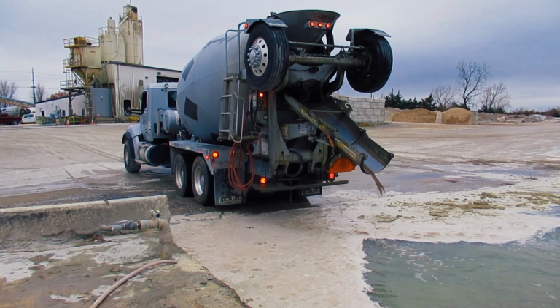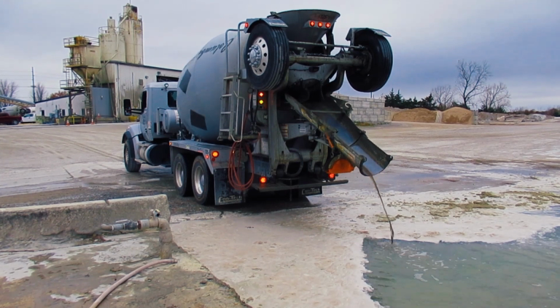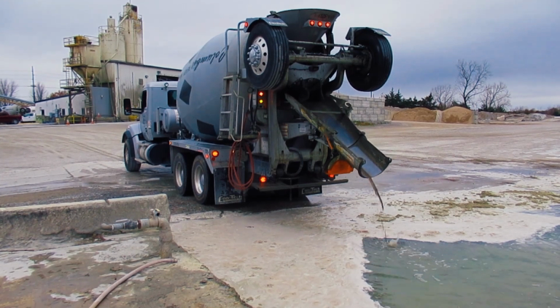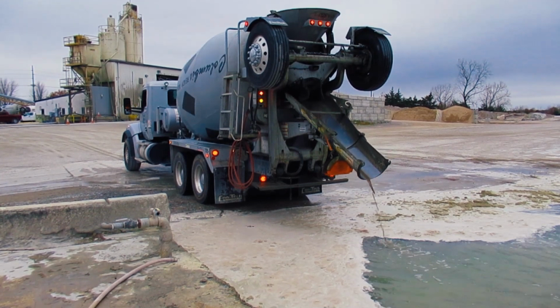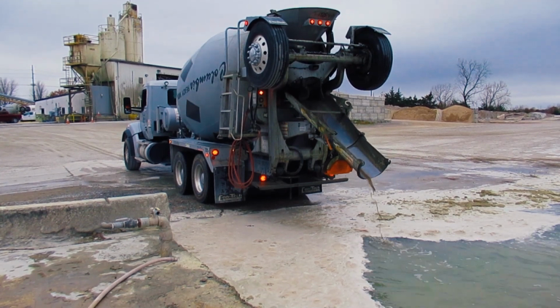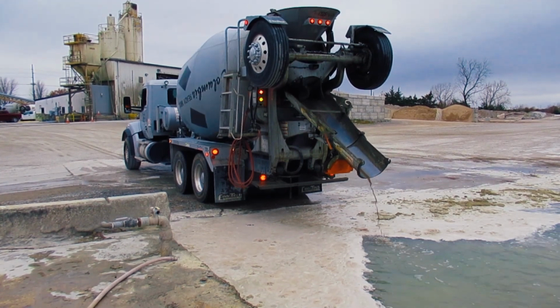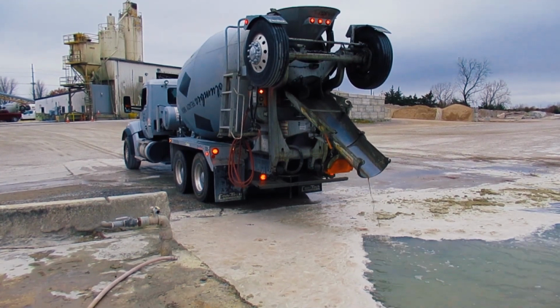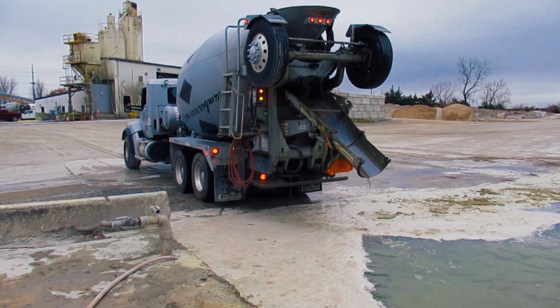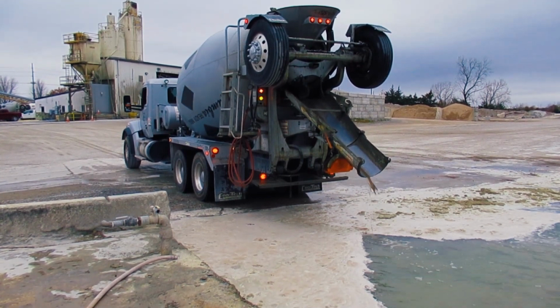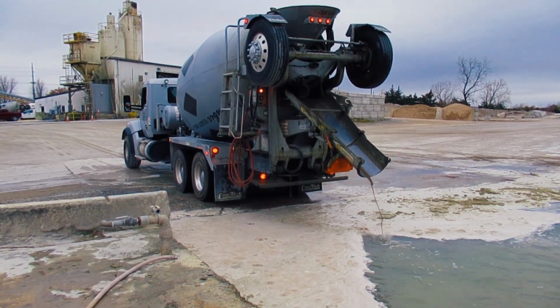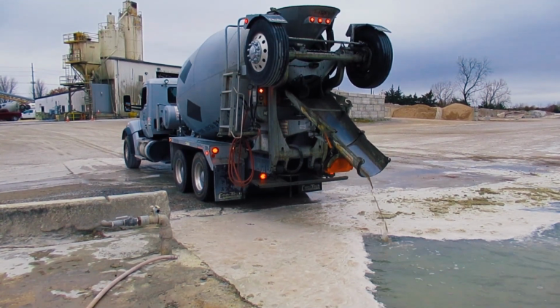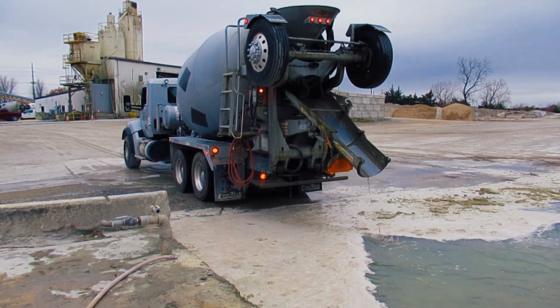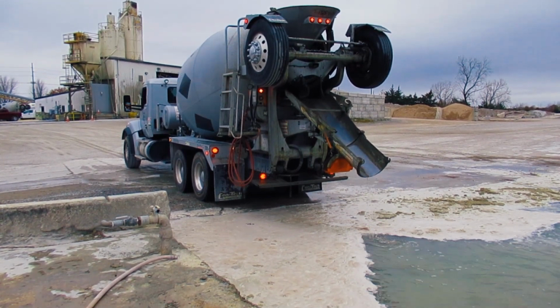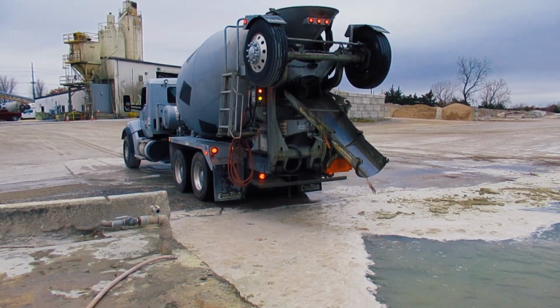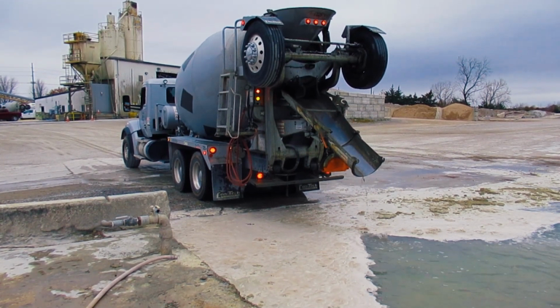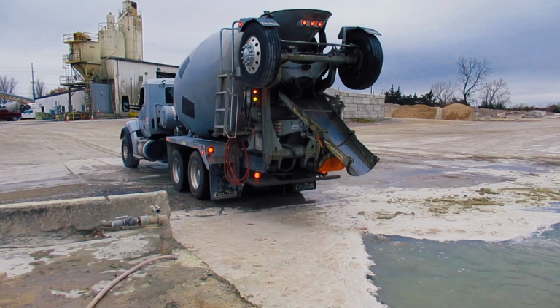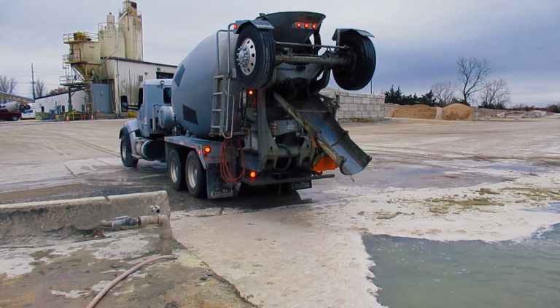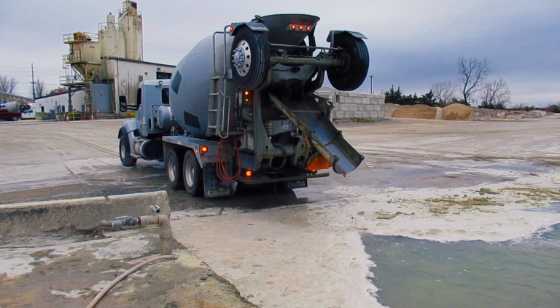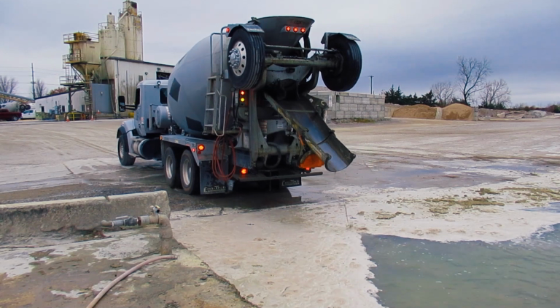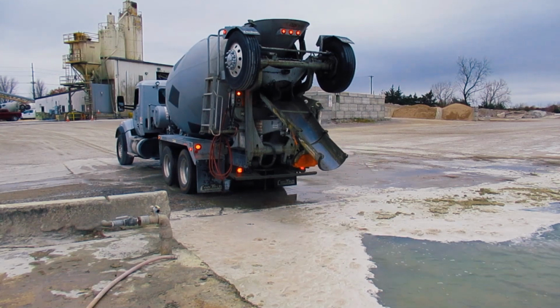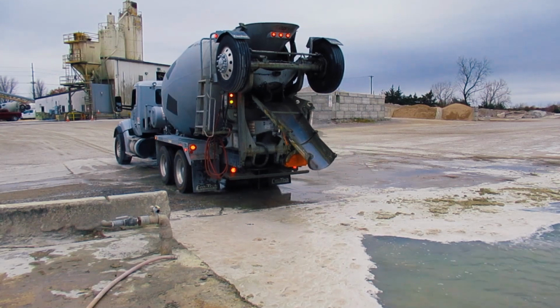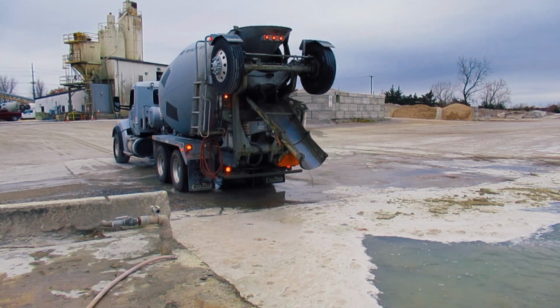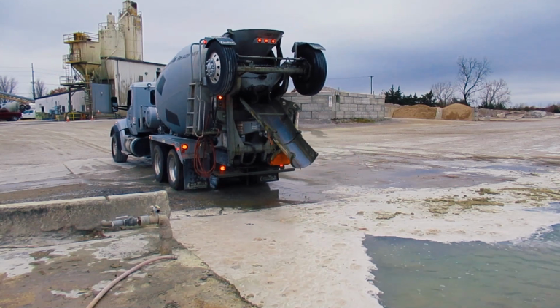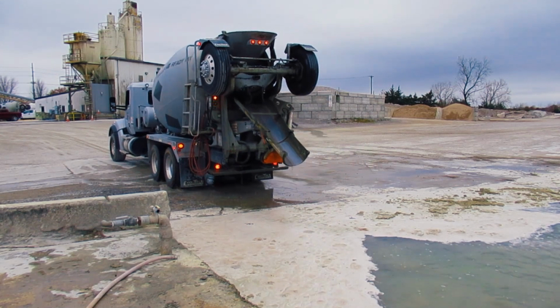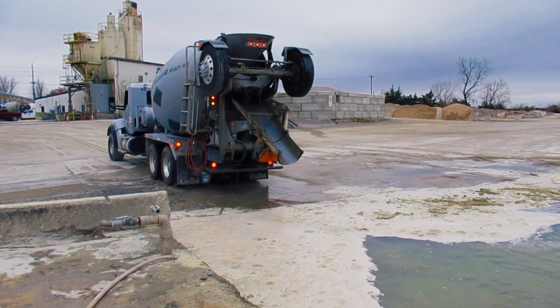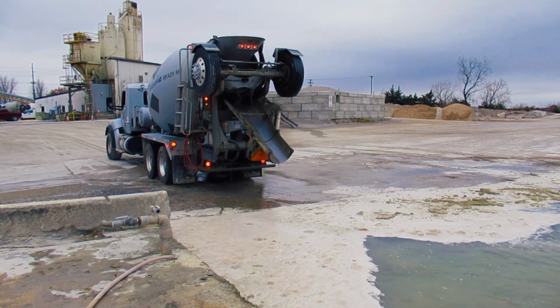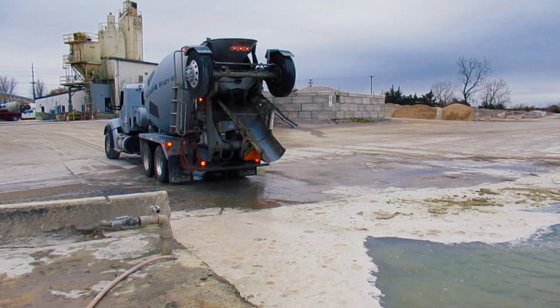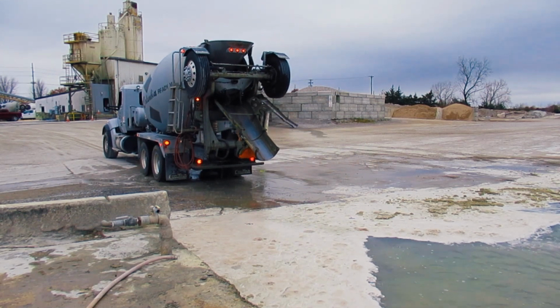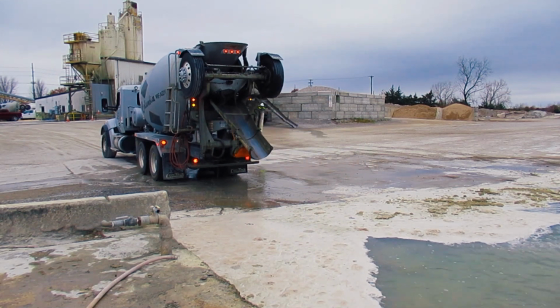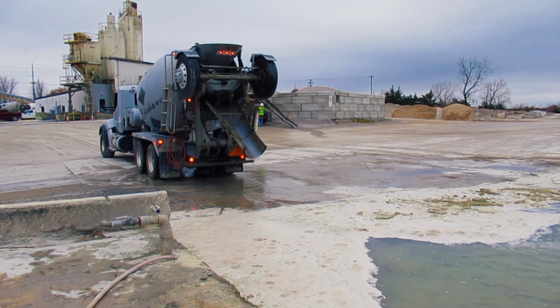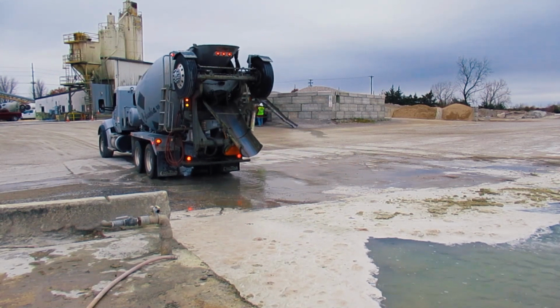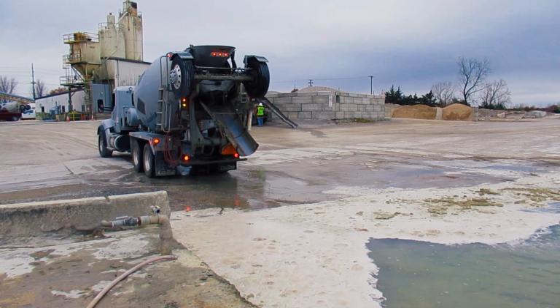At day's end, the washout procedure should begin by completely emptying the mixer drum of any residual concrete and wash water.